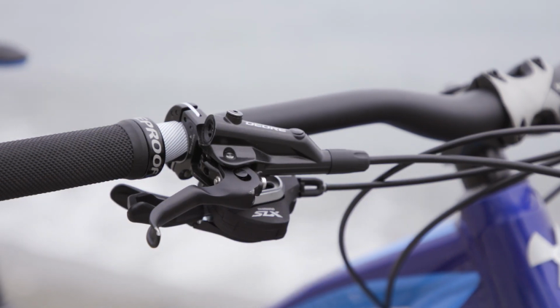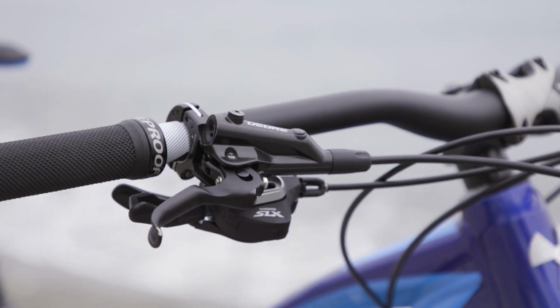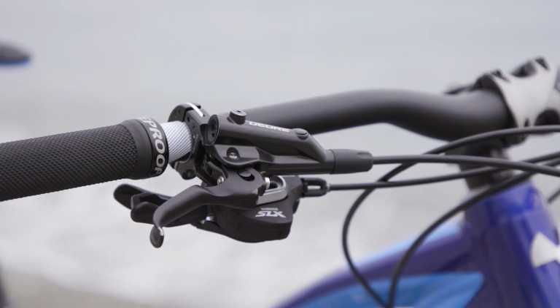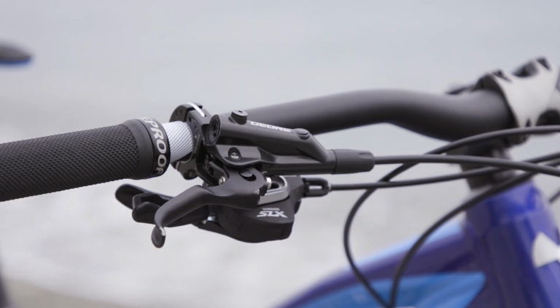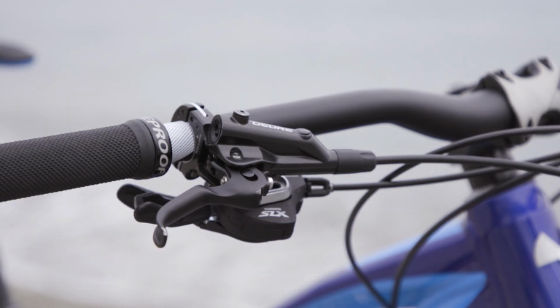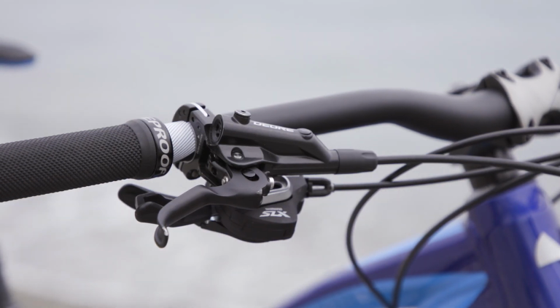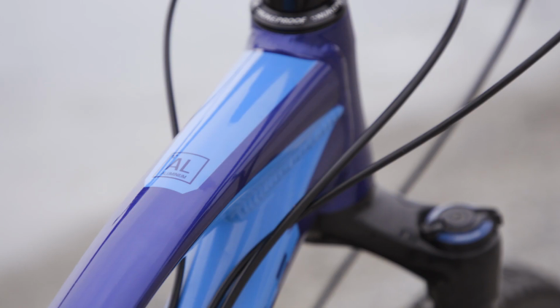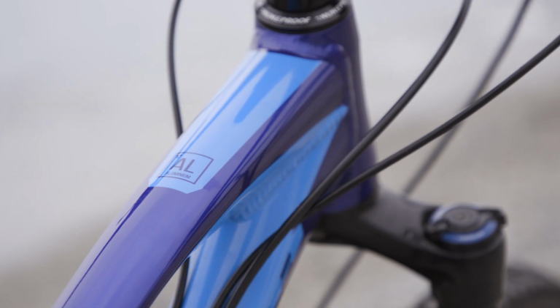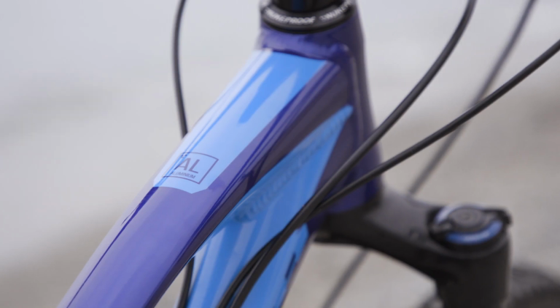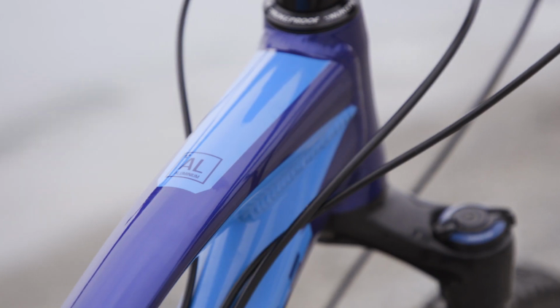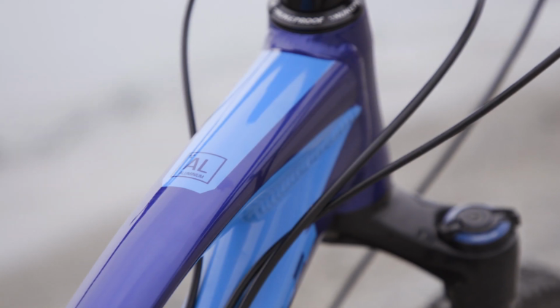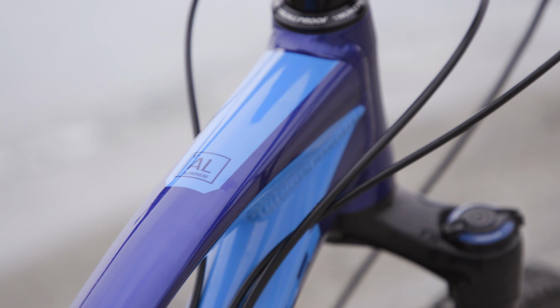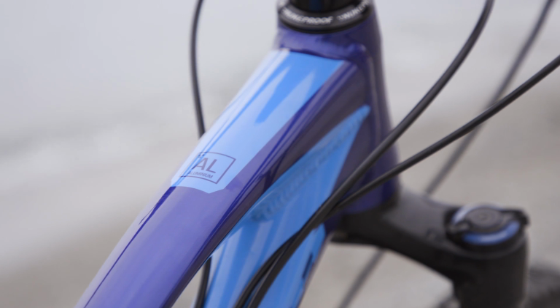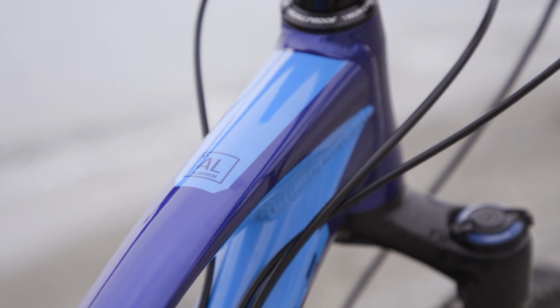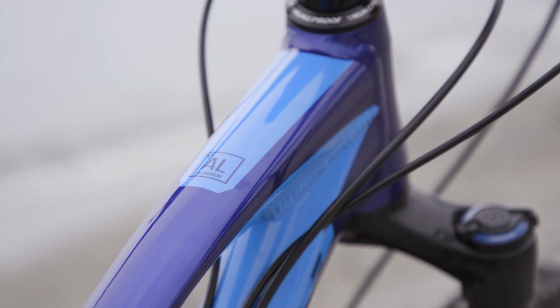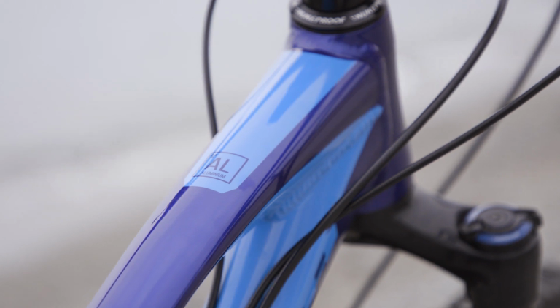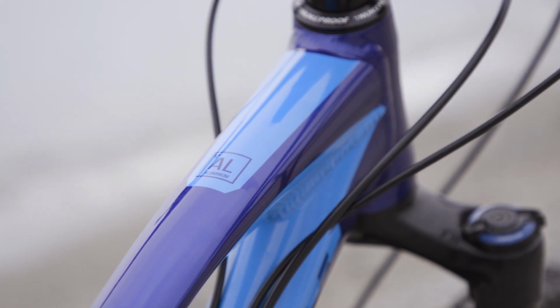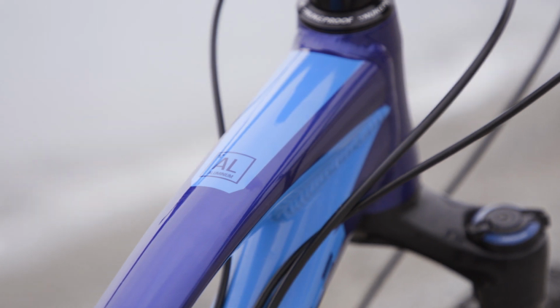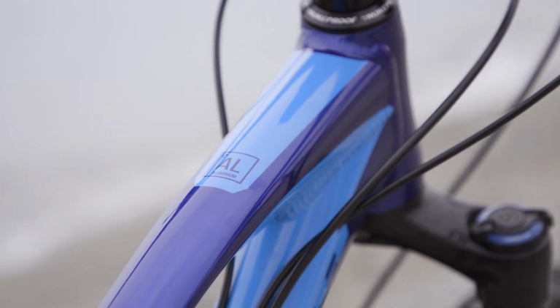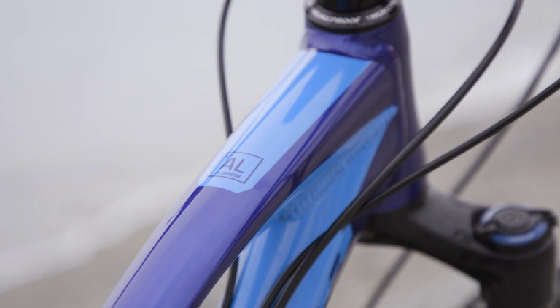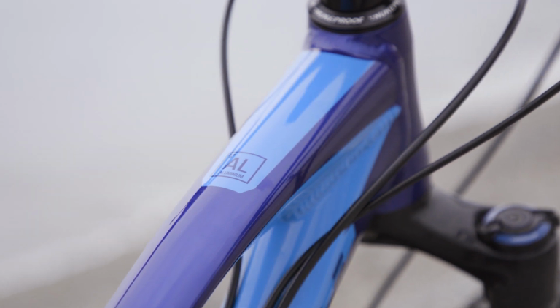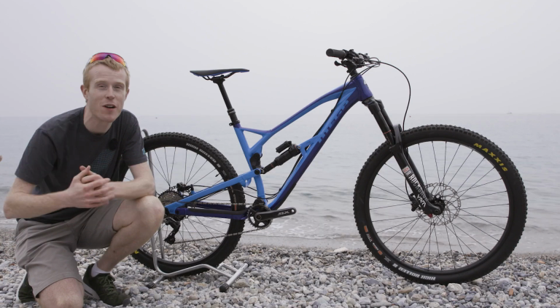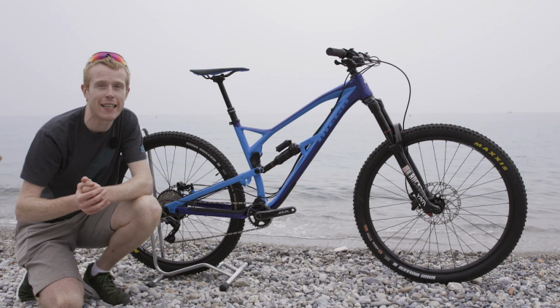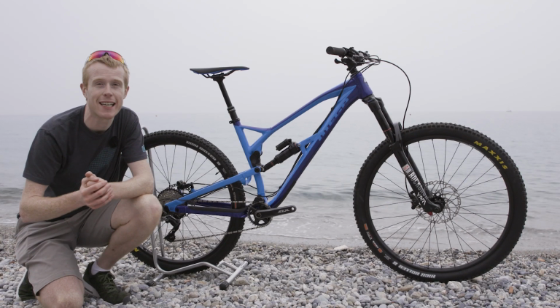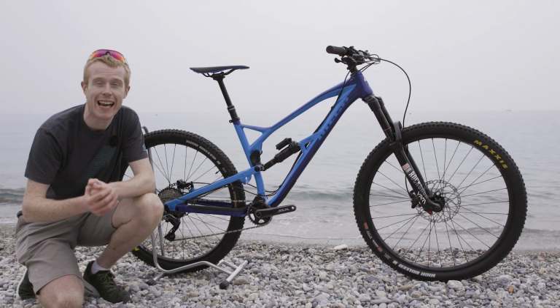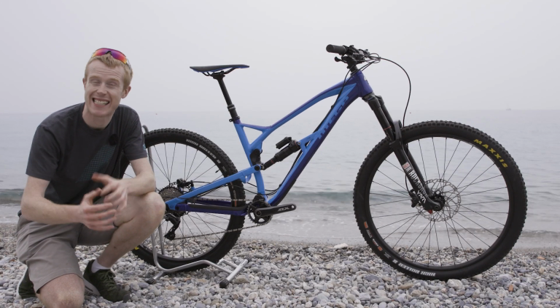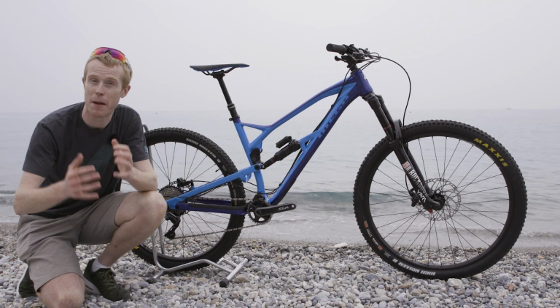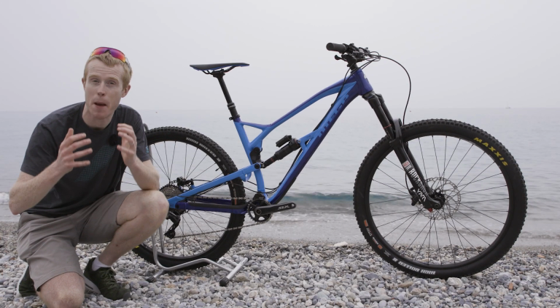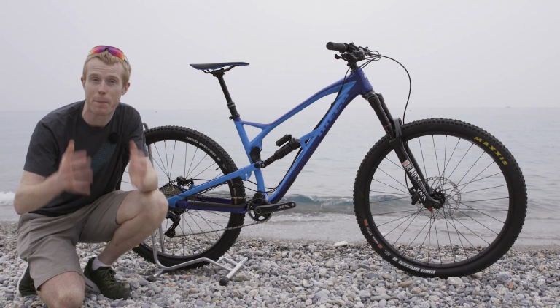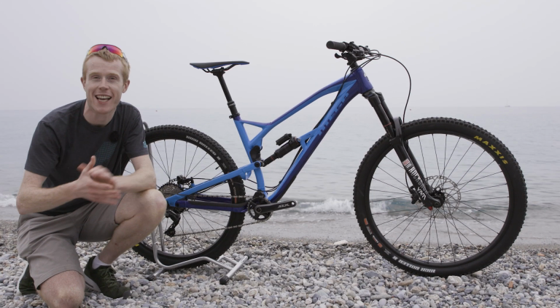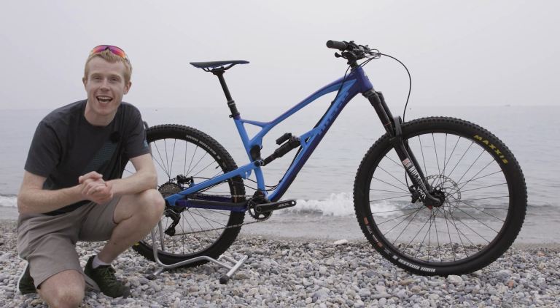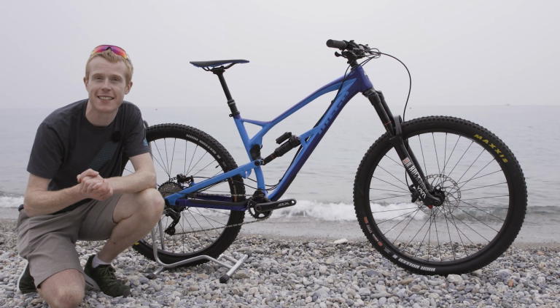Ready to race straight out of the box, we reckon the Mega 290 is going to be a big hit.